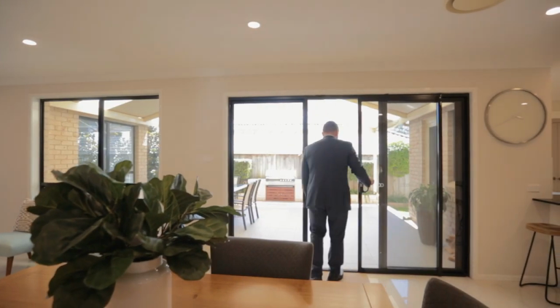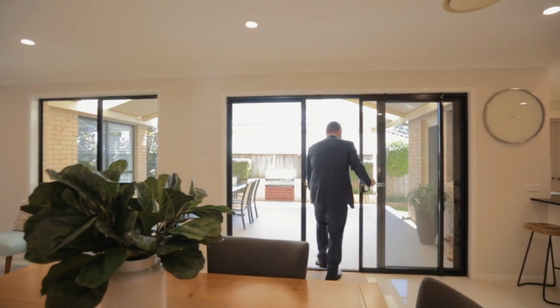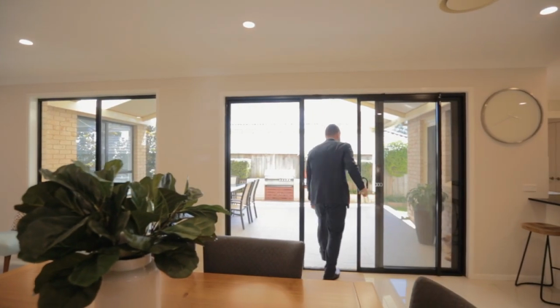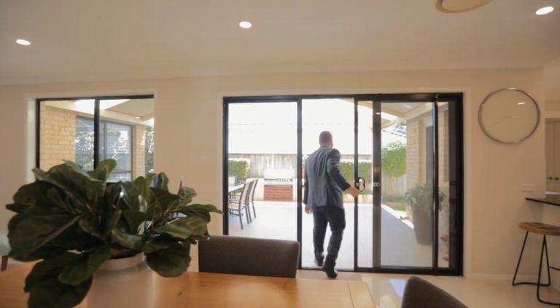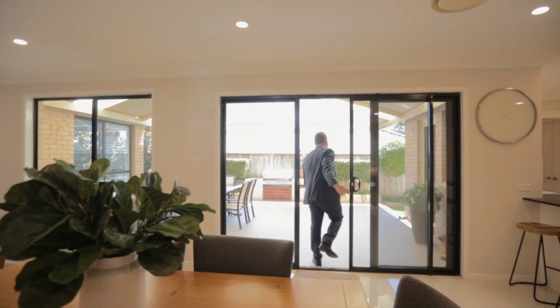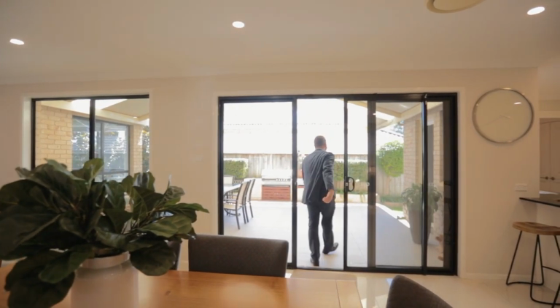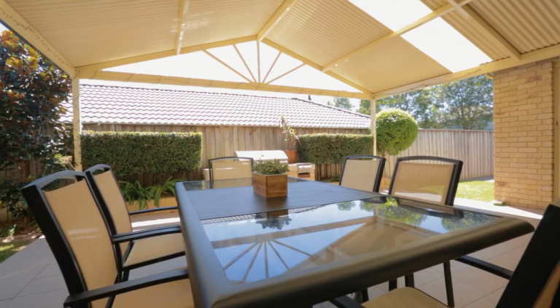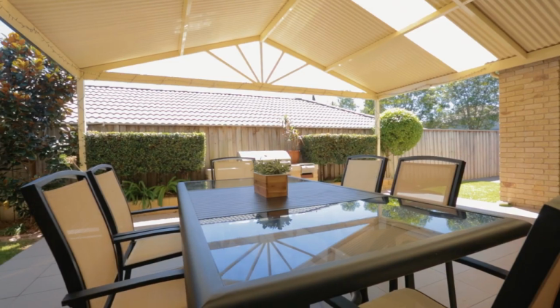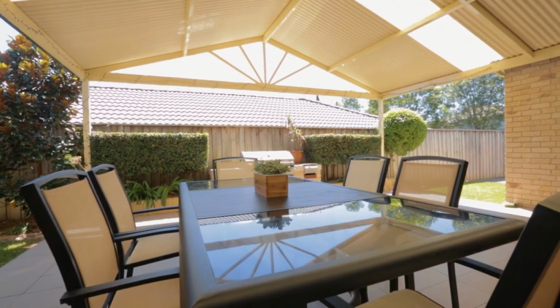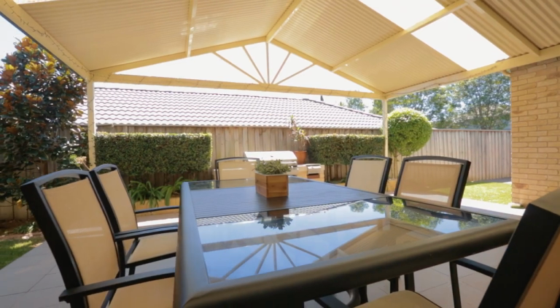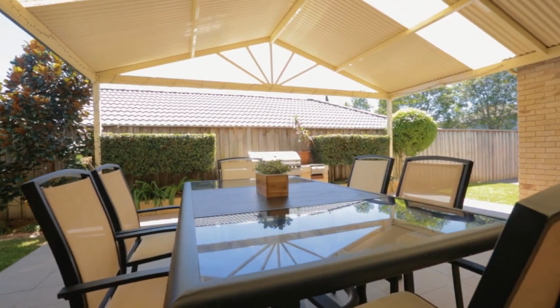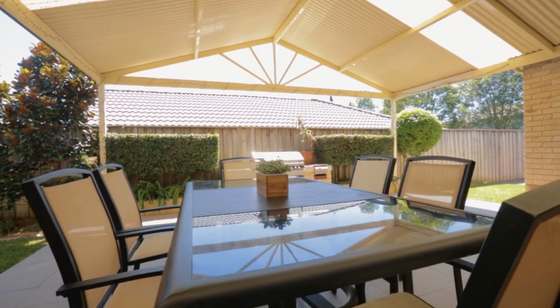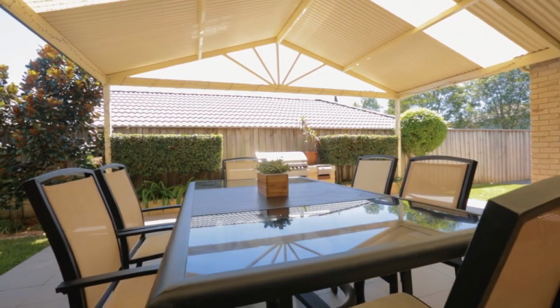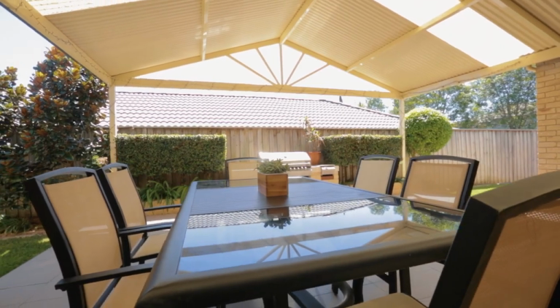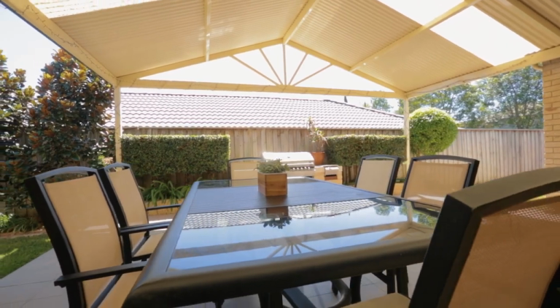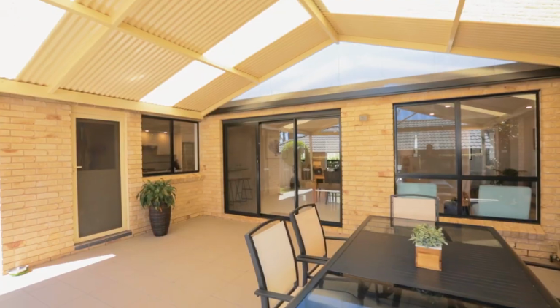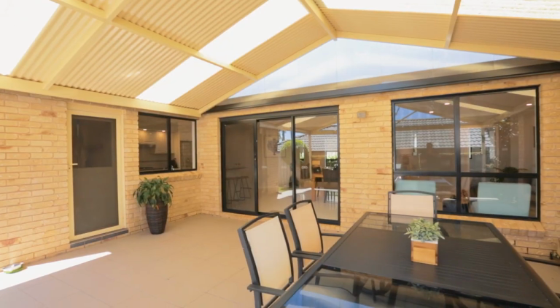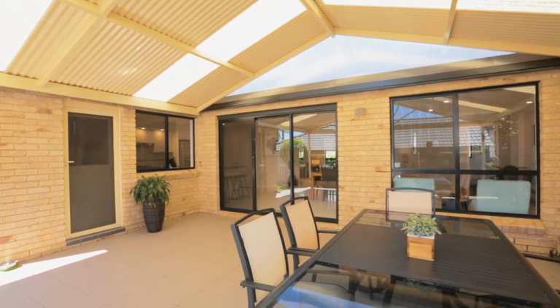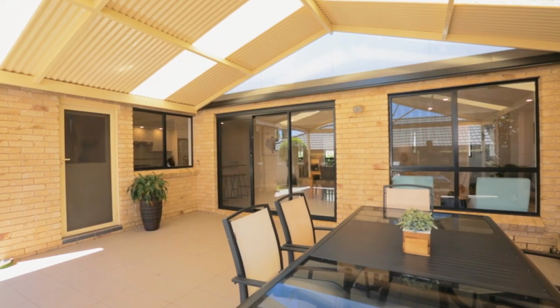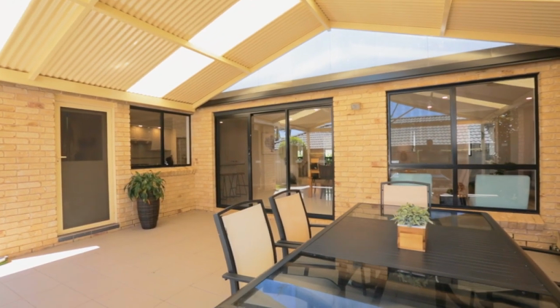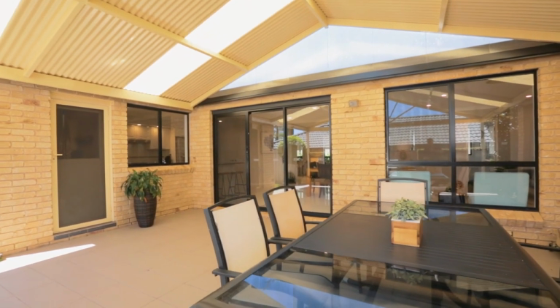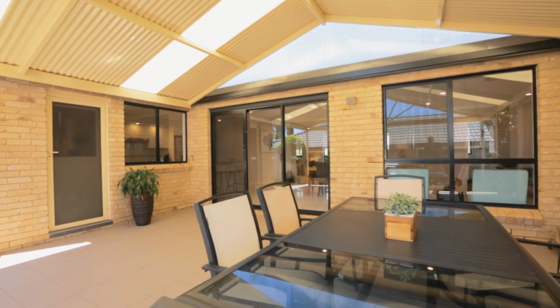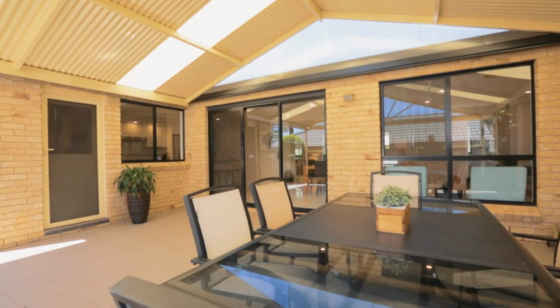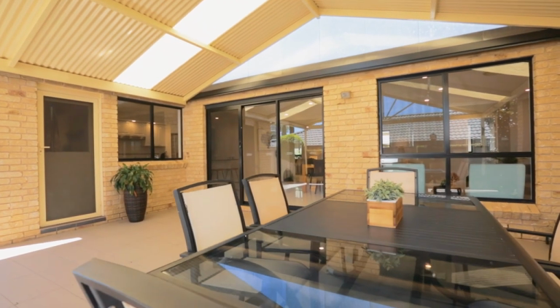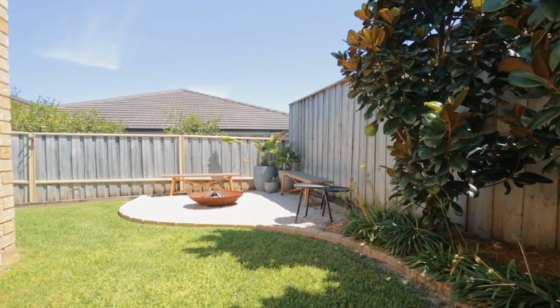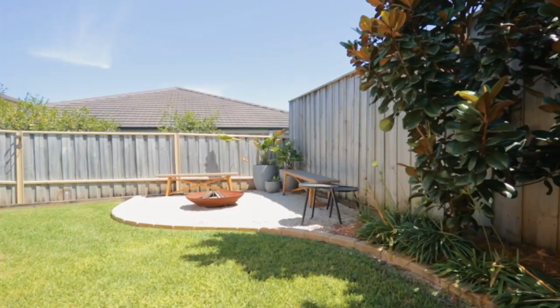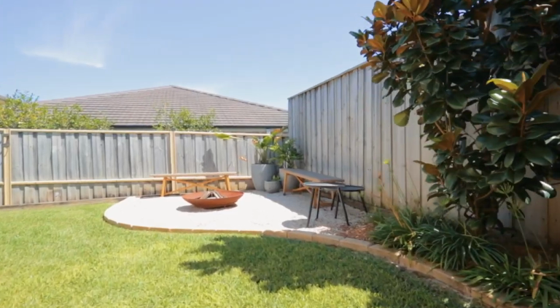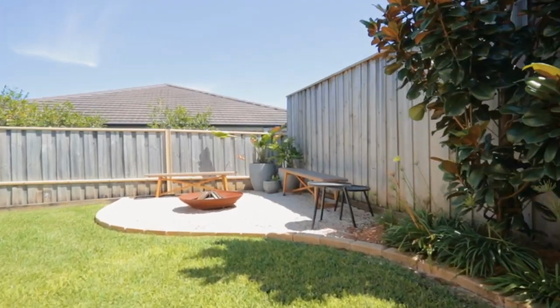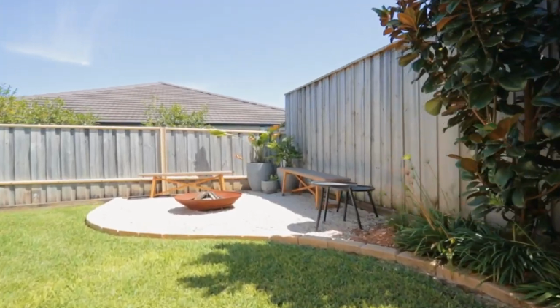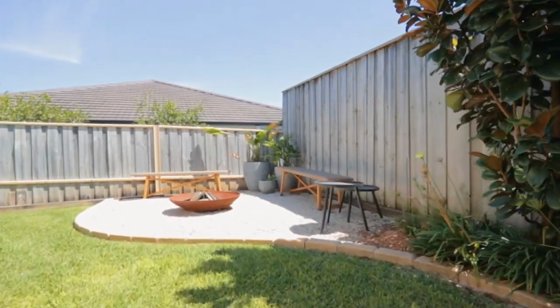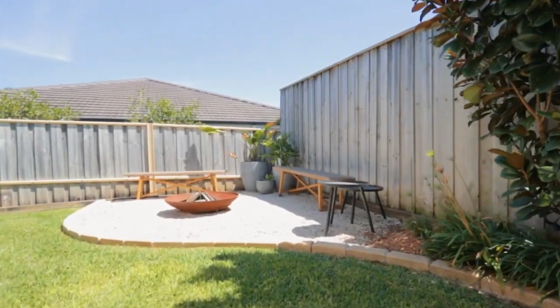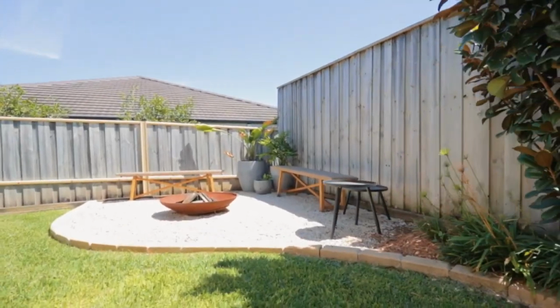Entertaining spaces spill out to this undercover alfresco area, where you're sheltered for all-weather entertaining and surrounded by low maintenance gardens.